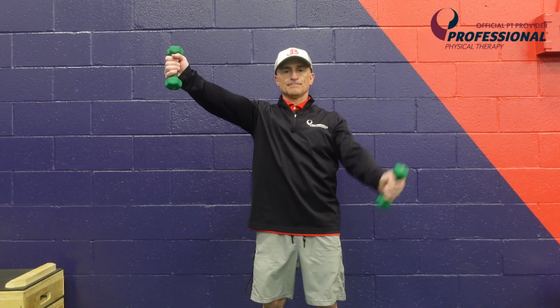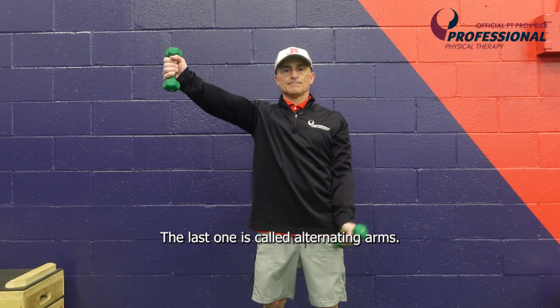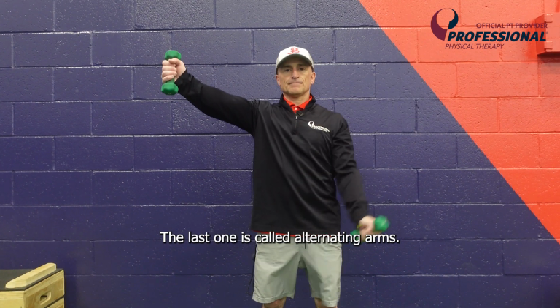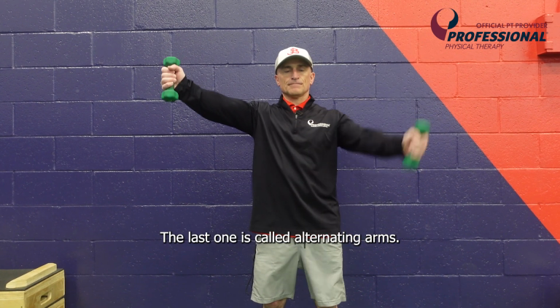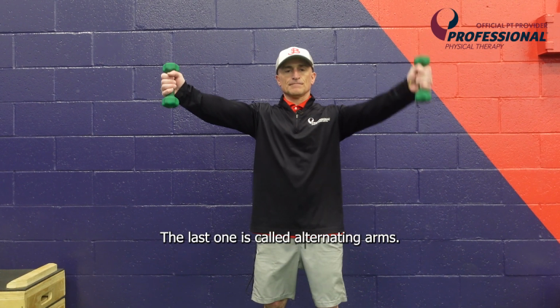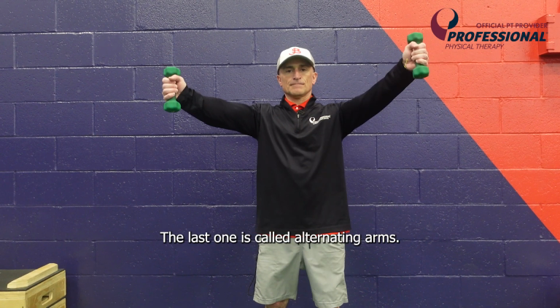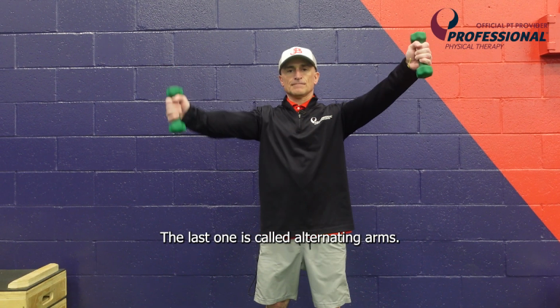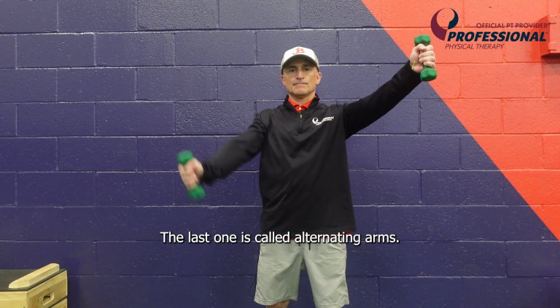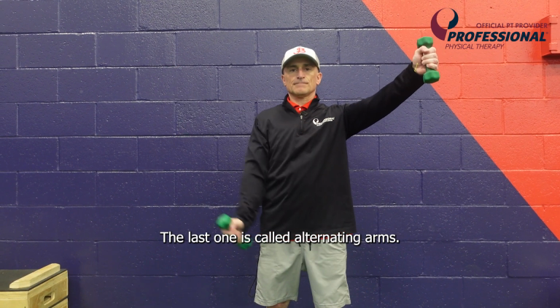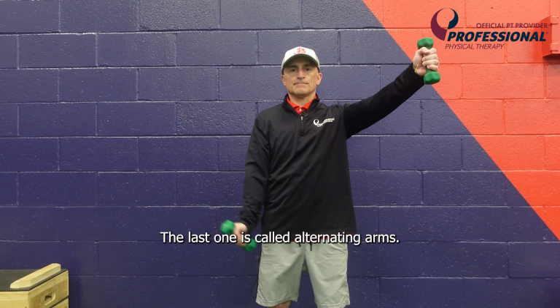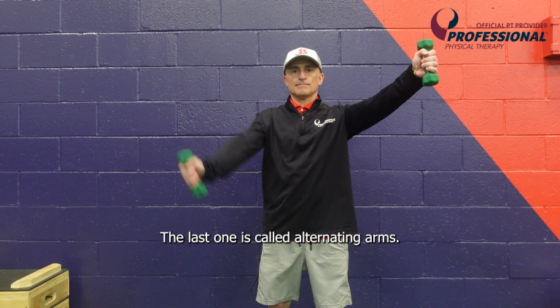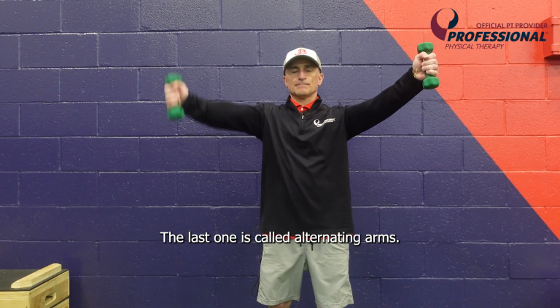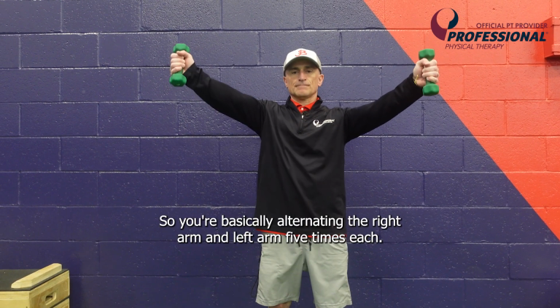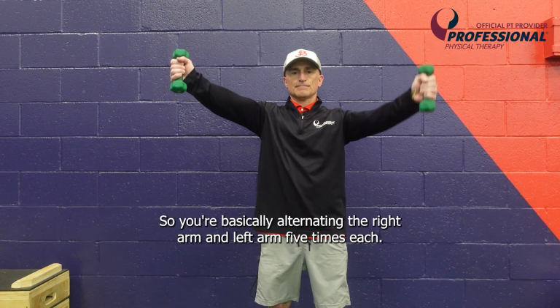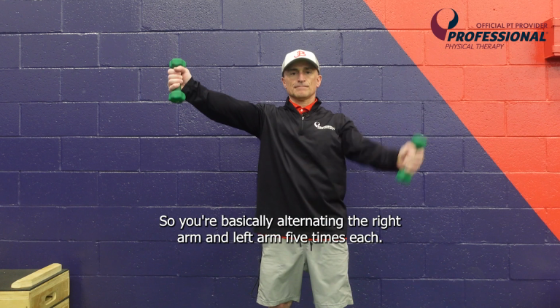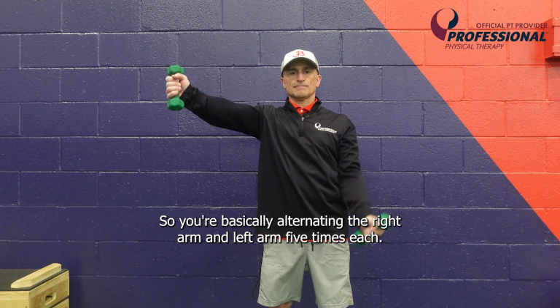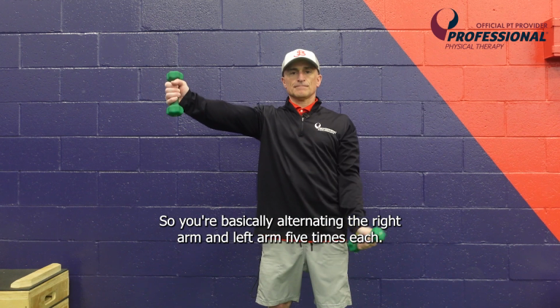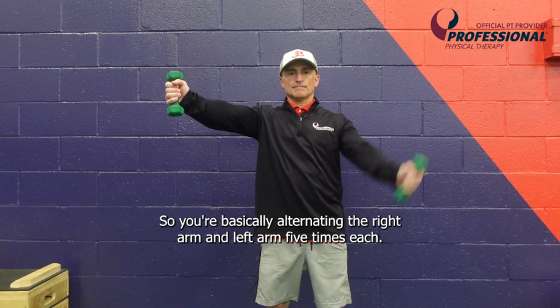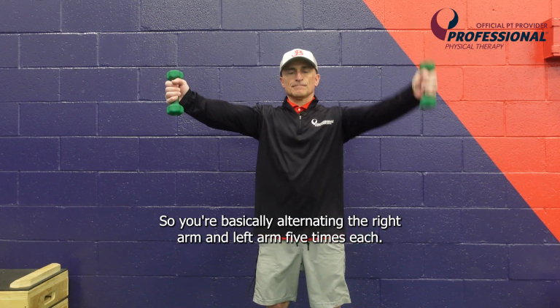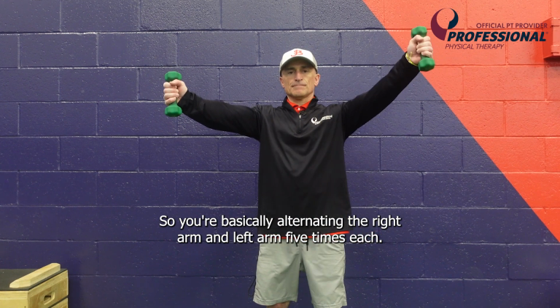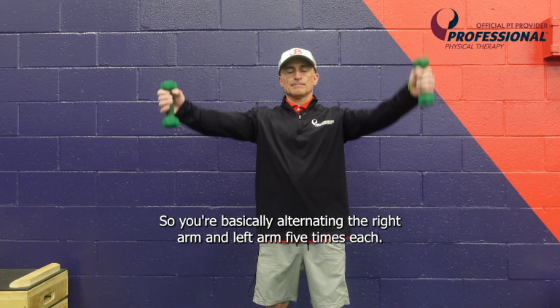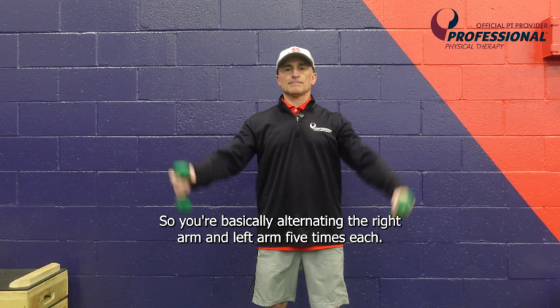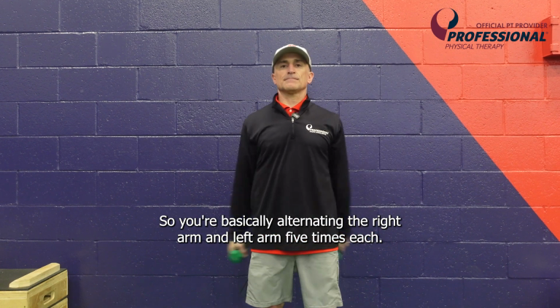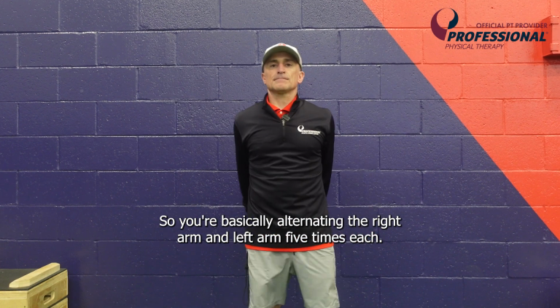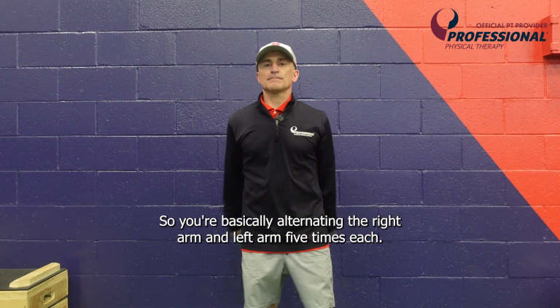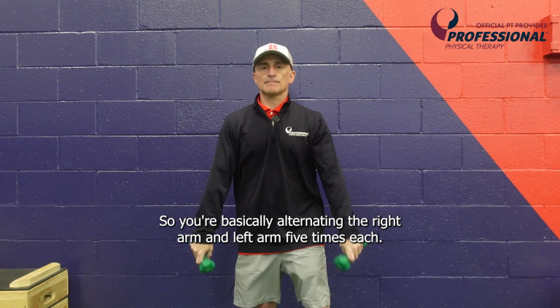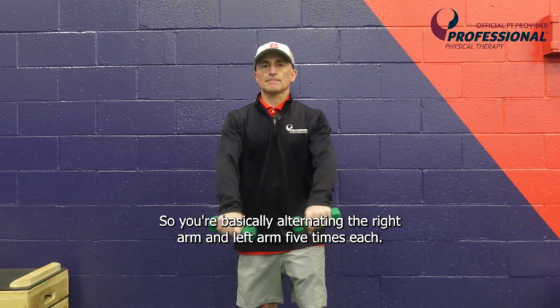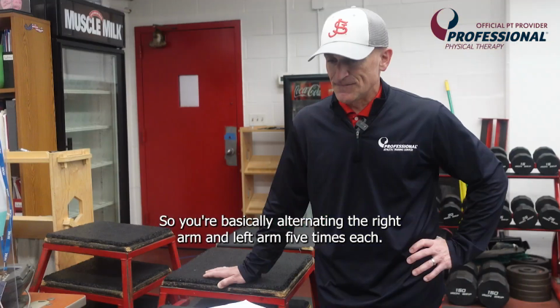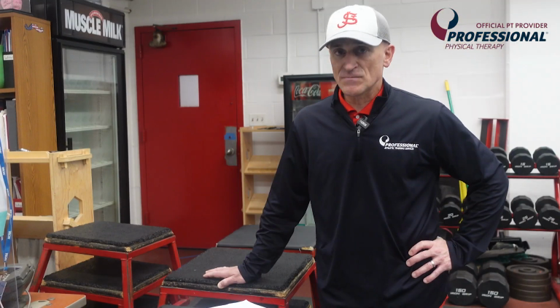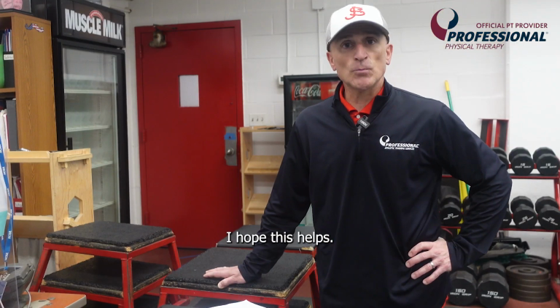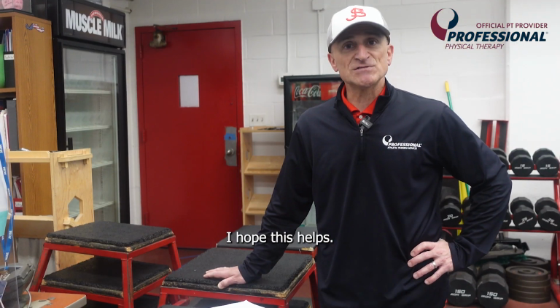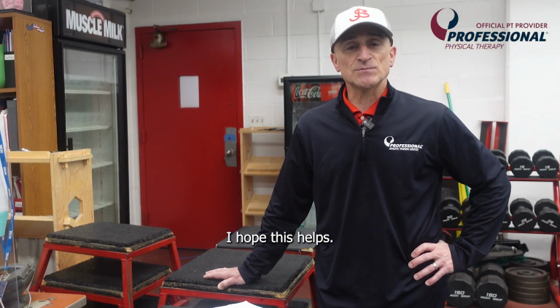The last one is called alternating arms, so you're basically alternating the right arm and left arm five times each. Hope this helps.